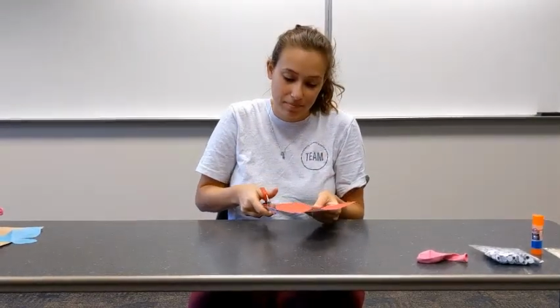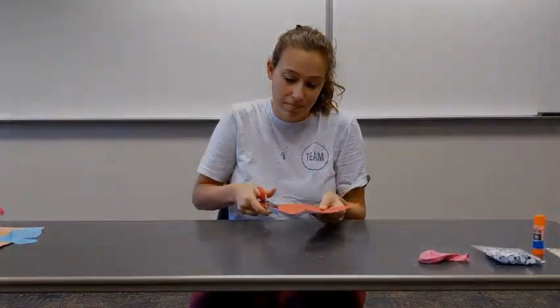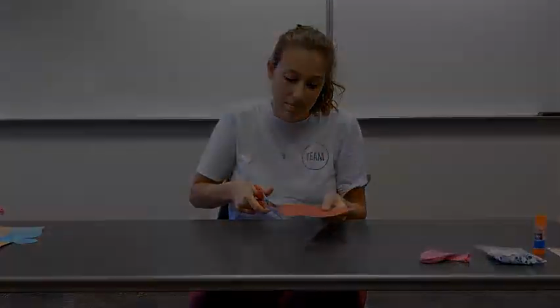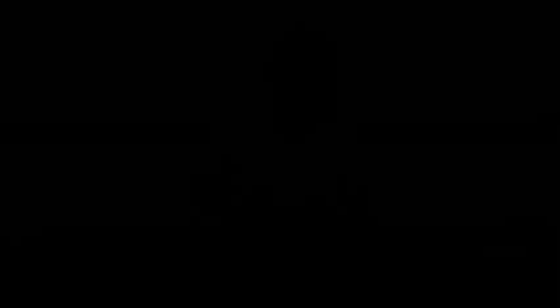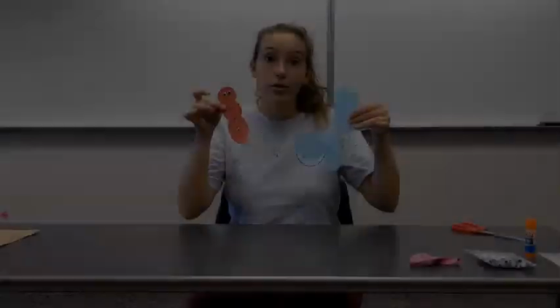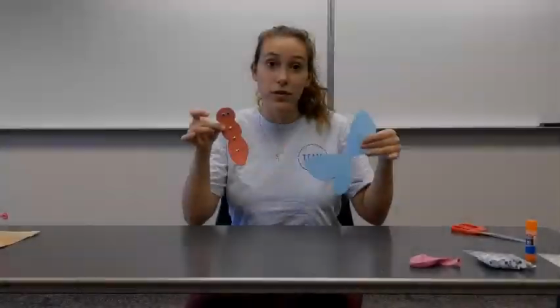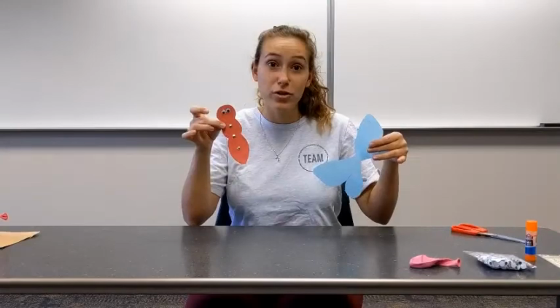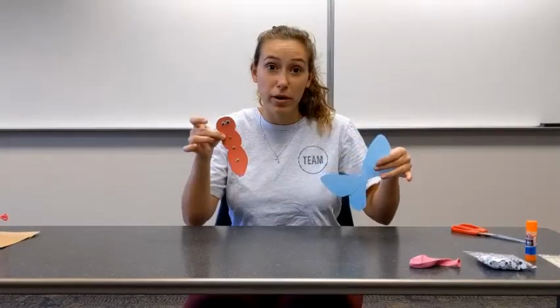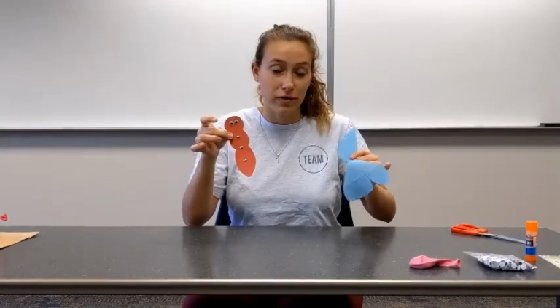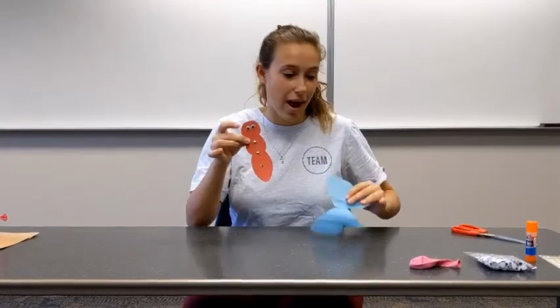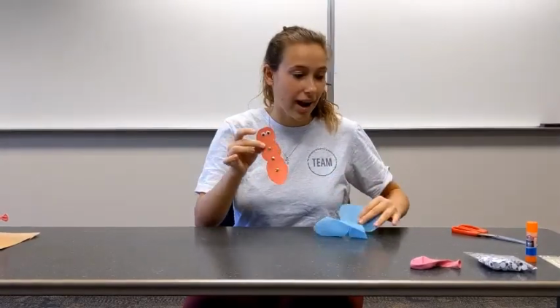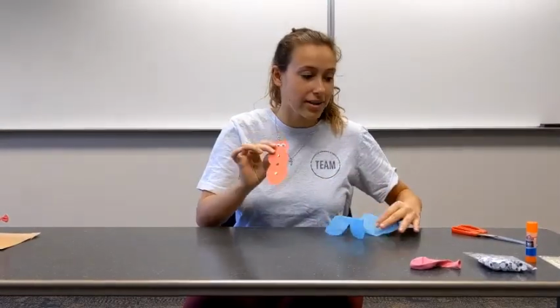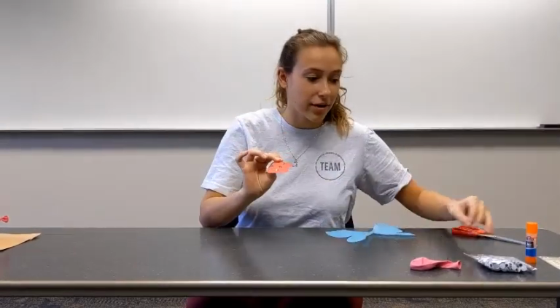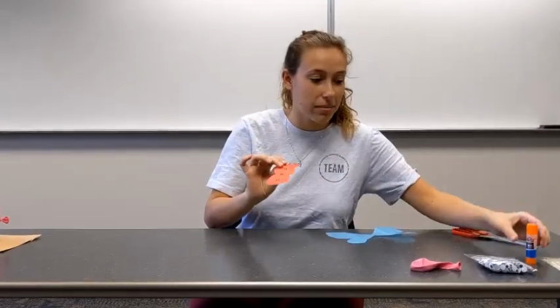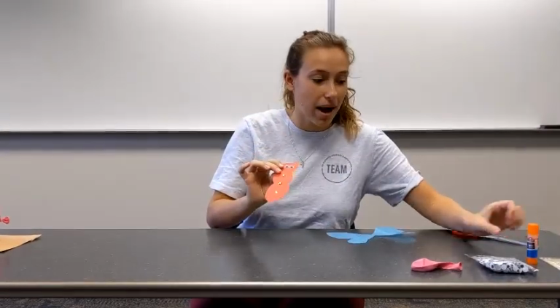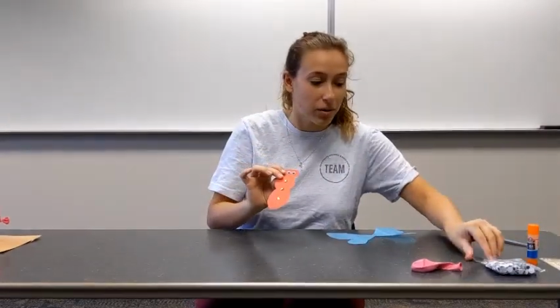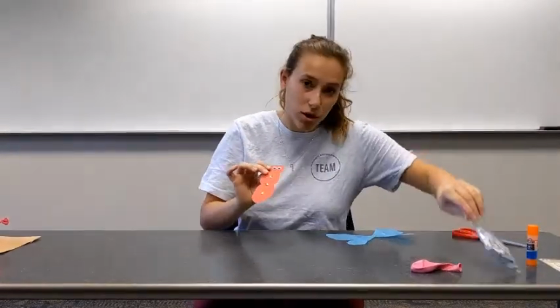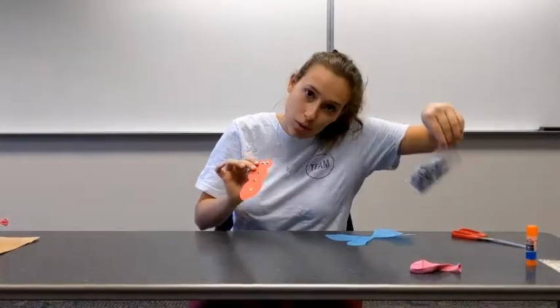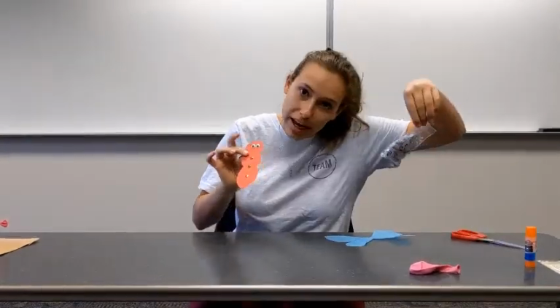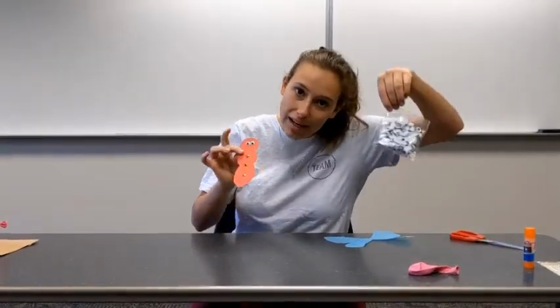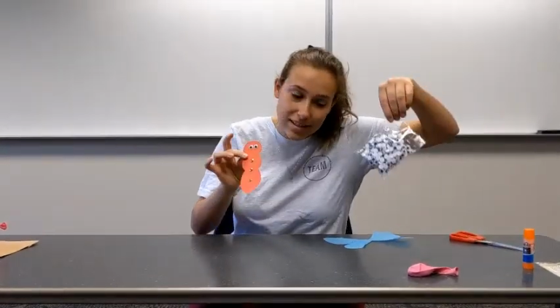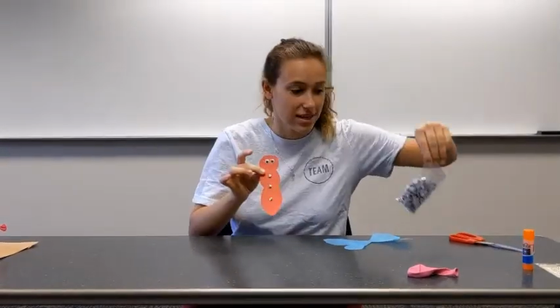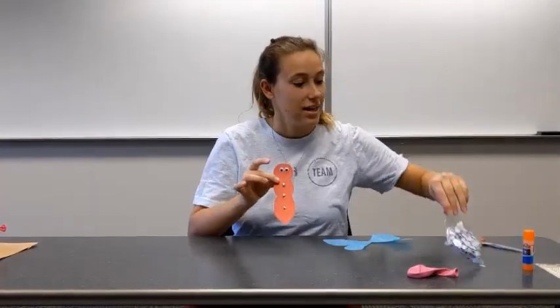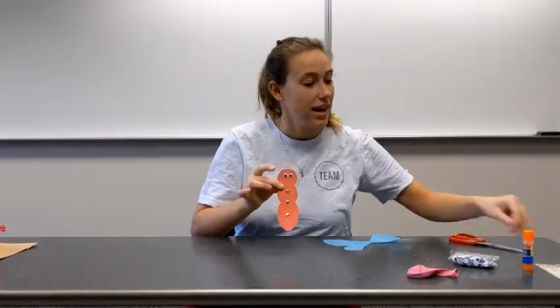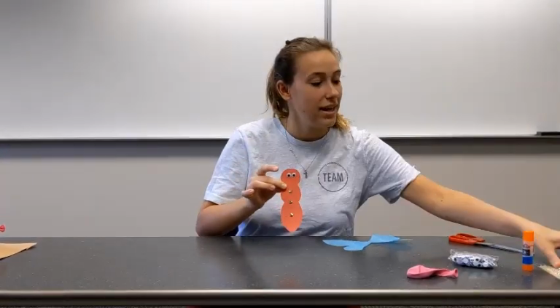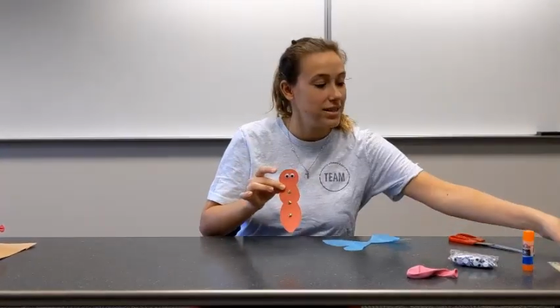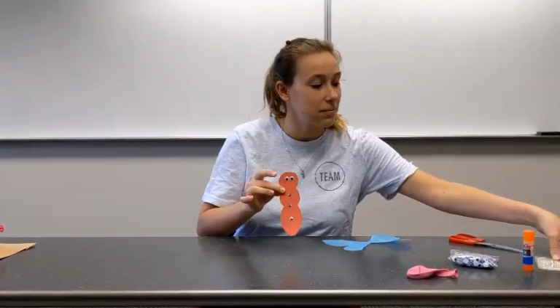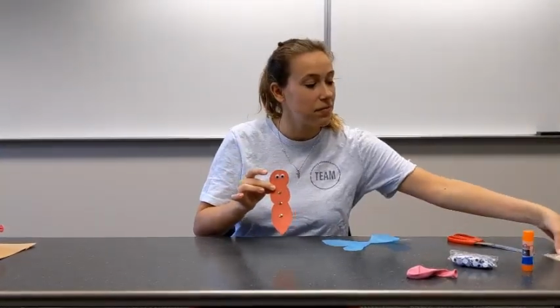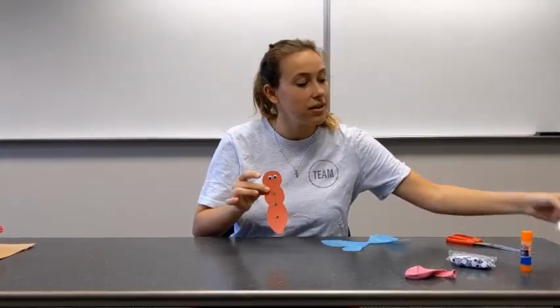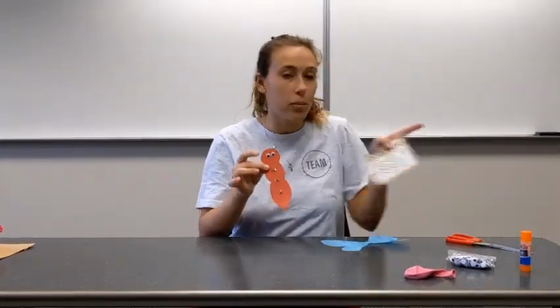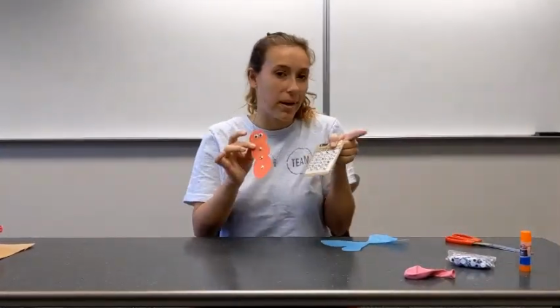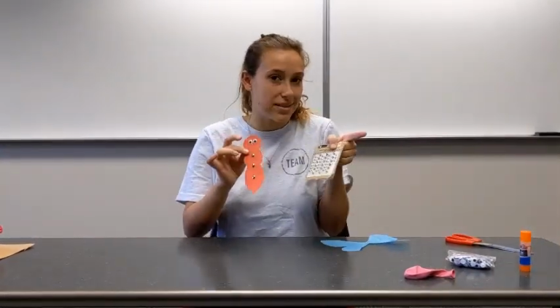Now you have your finished butterfly. I decorated mine with googly eyes and some fun little buttons.